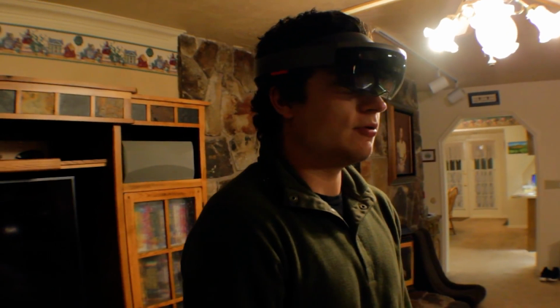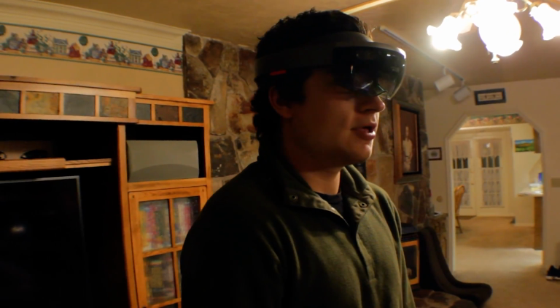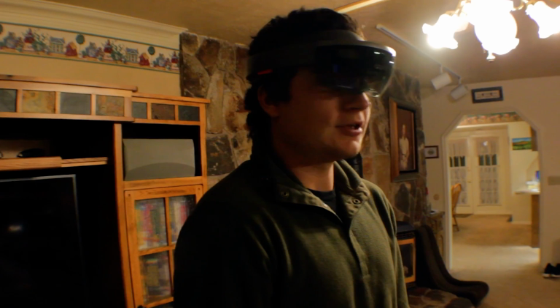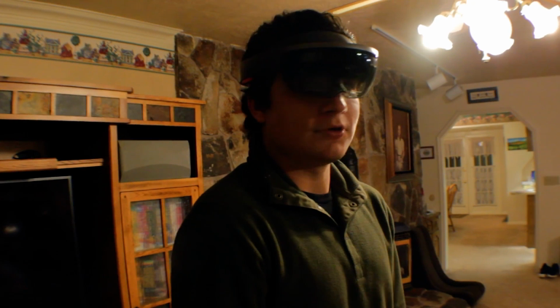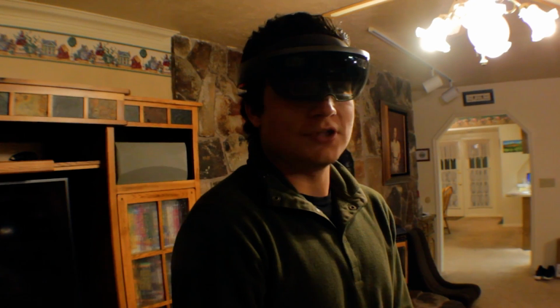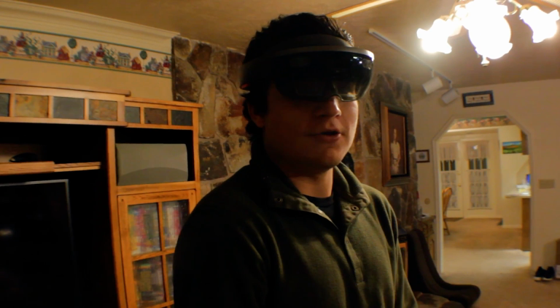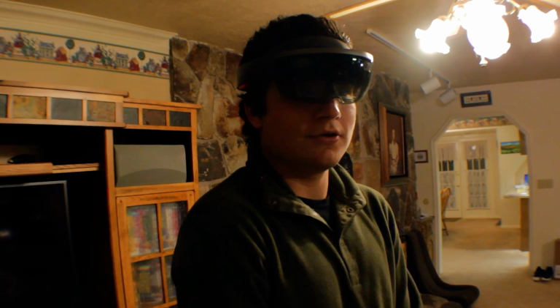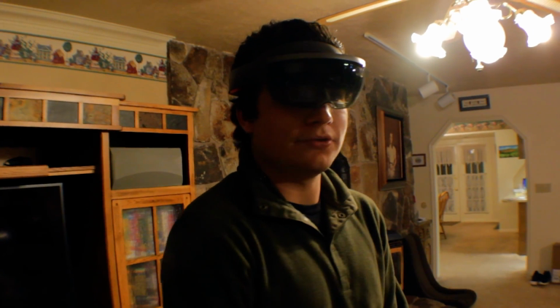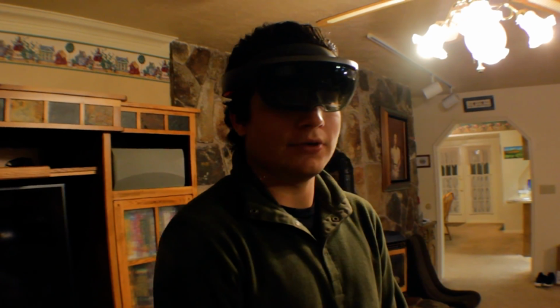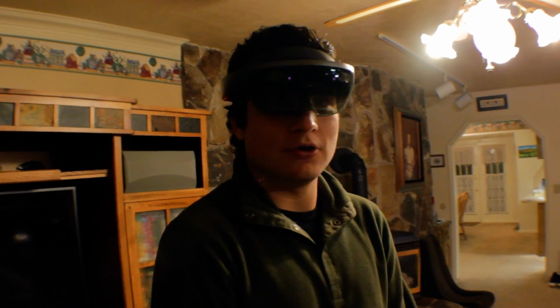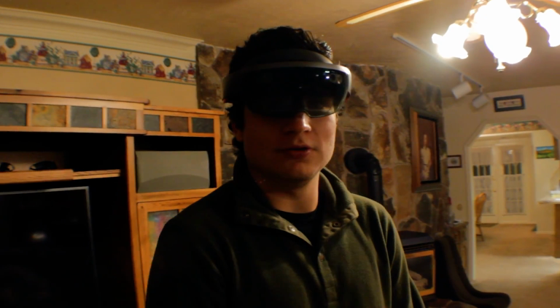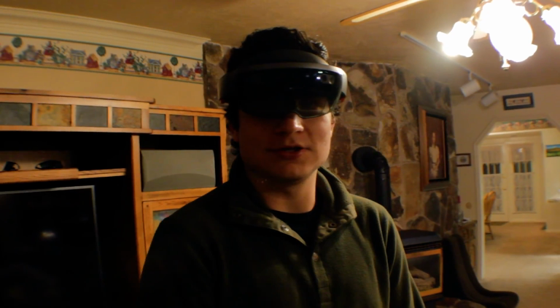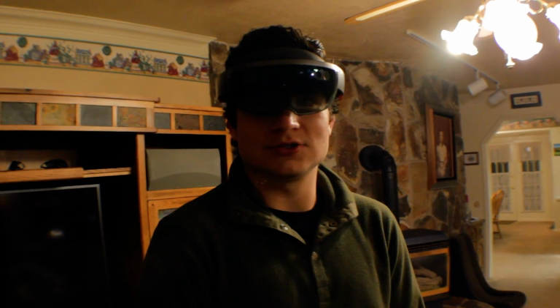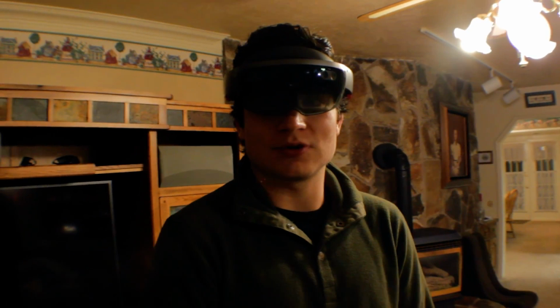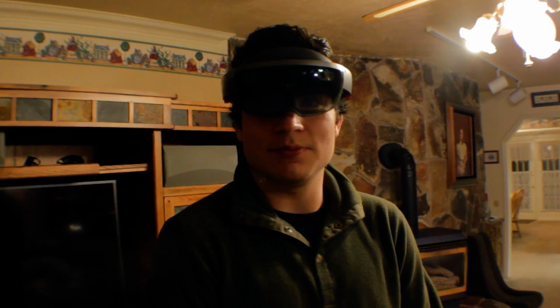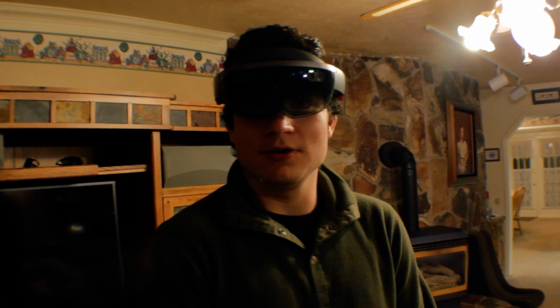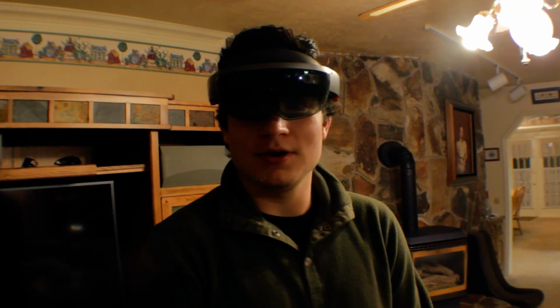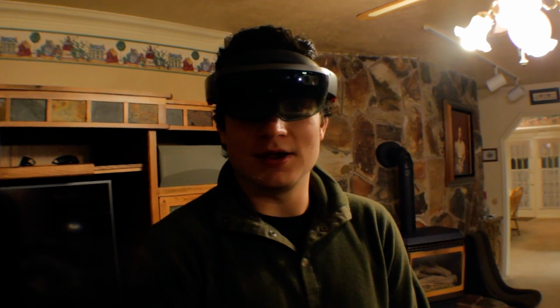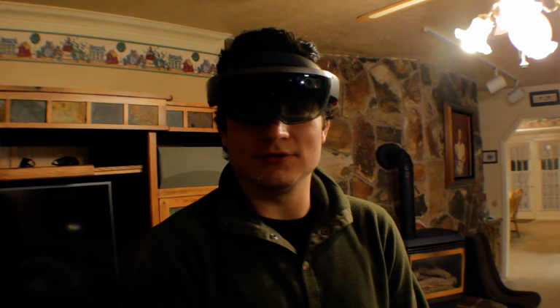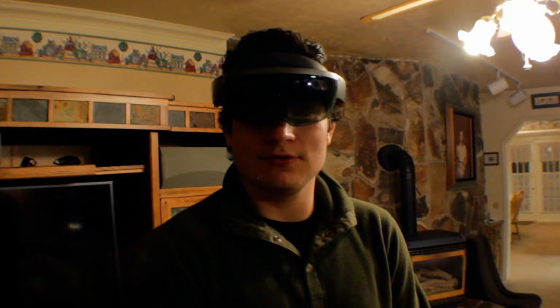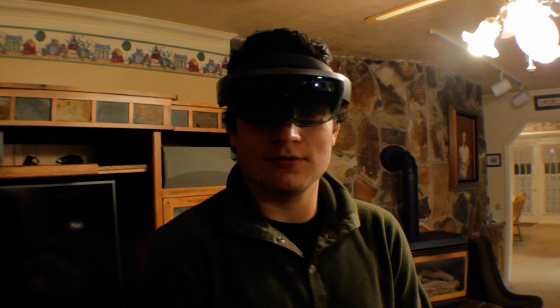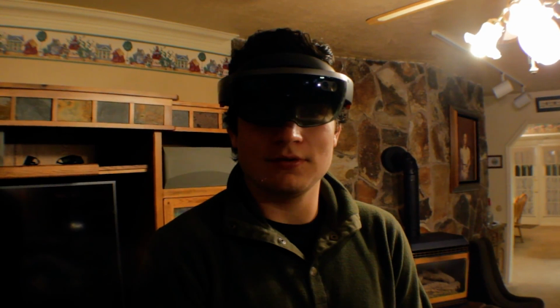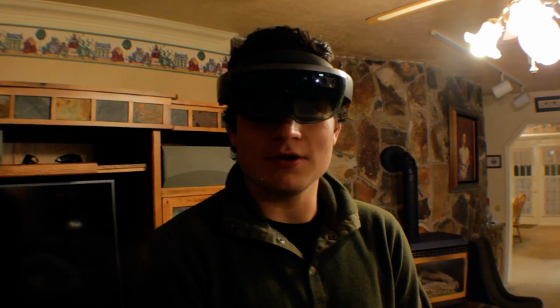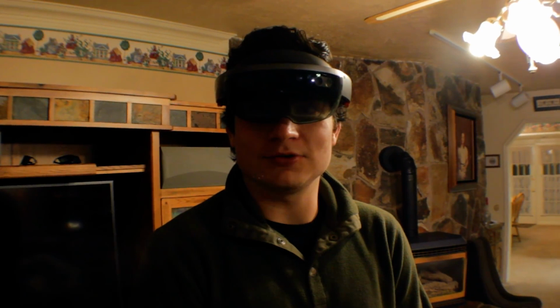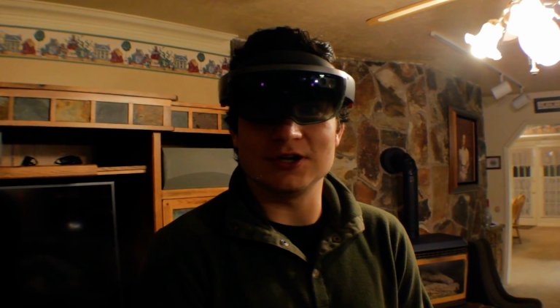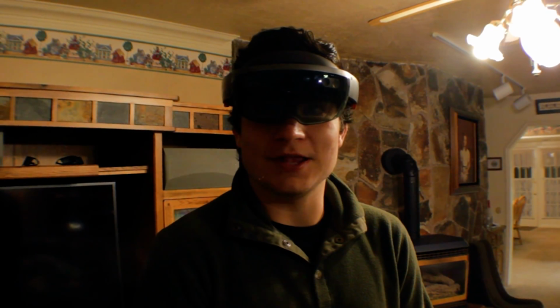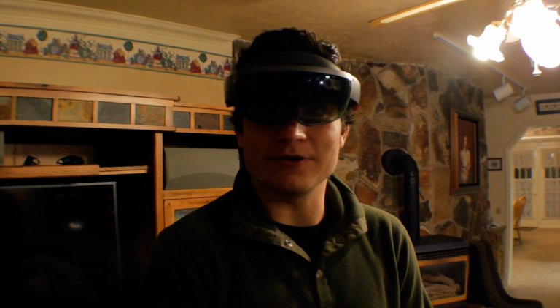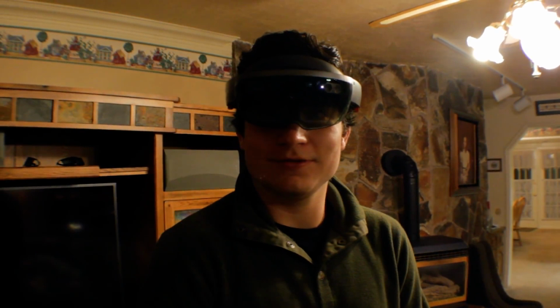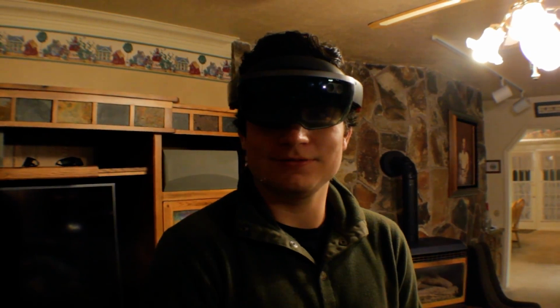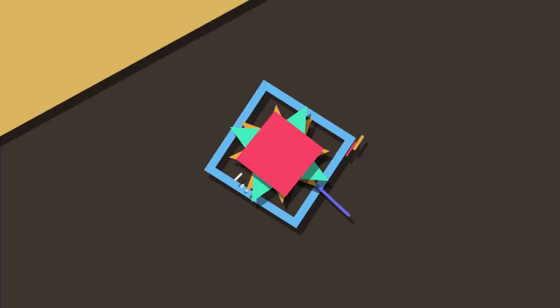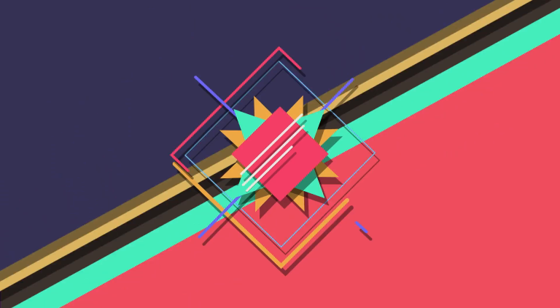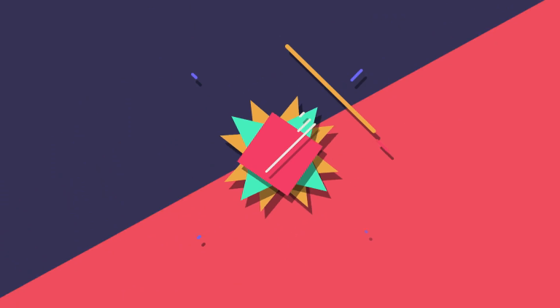Thanks for watching the HoloHerald. I hope you liked and subscribed. See you later. Bye.